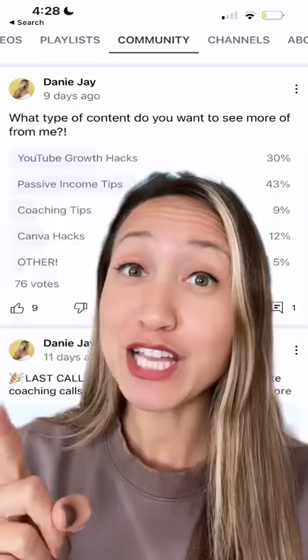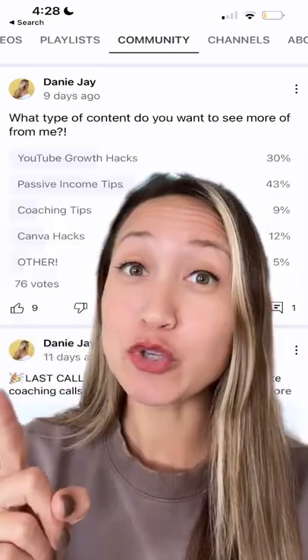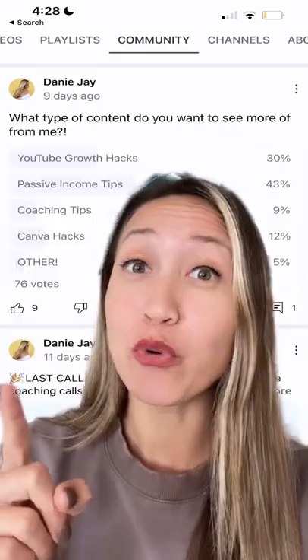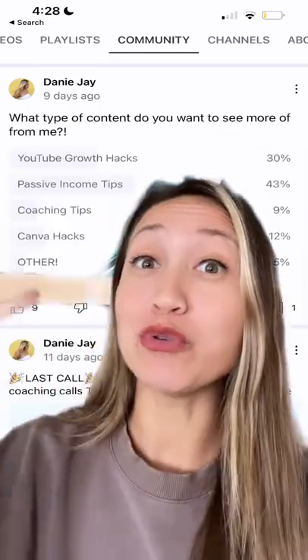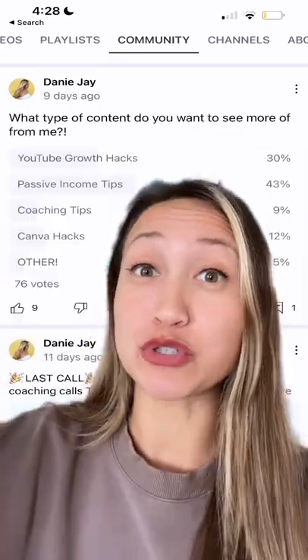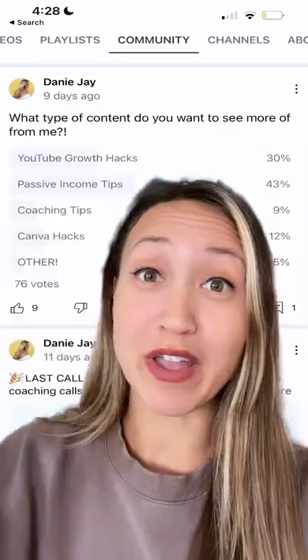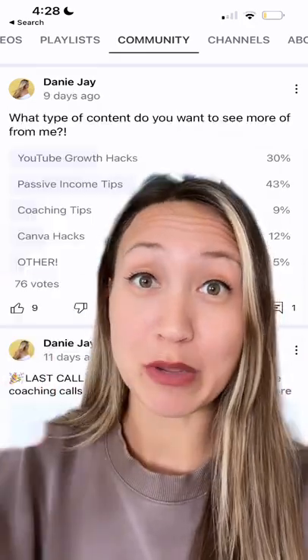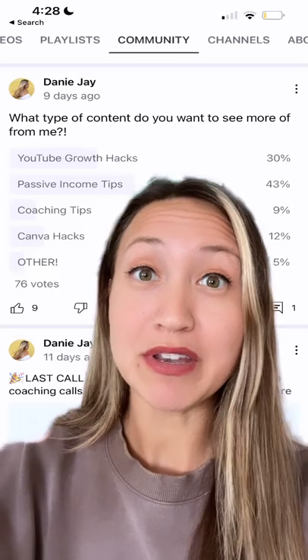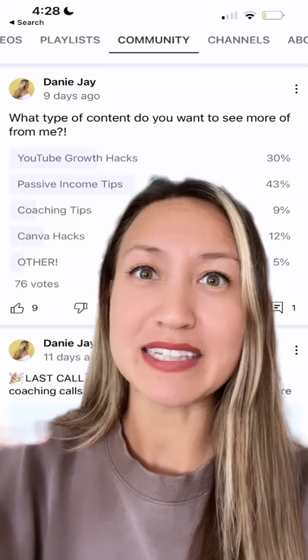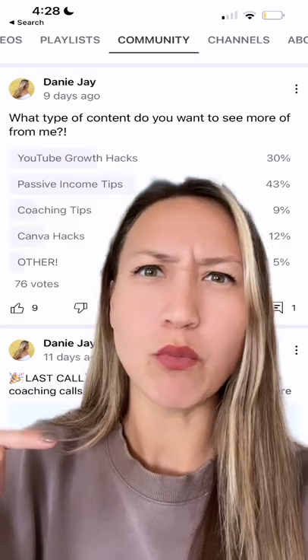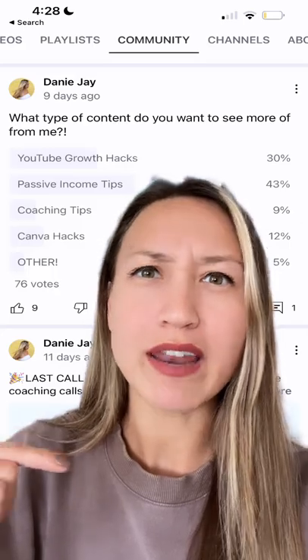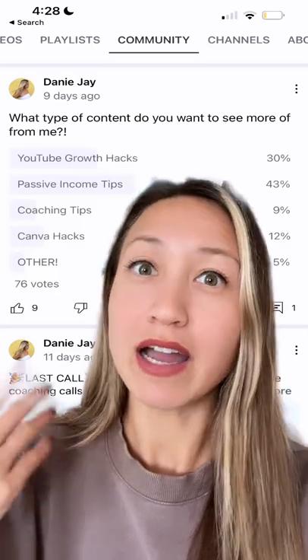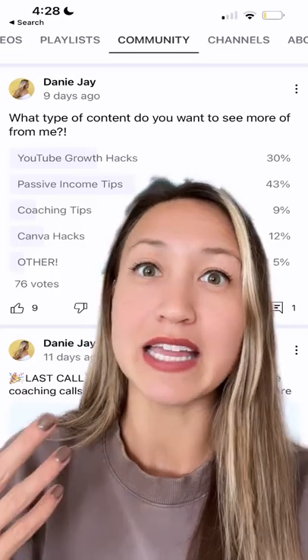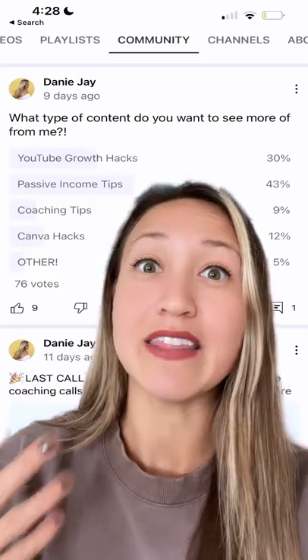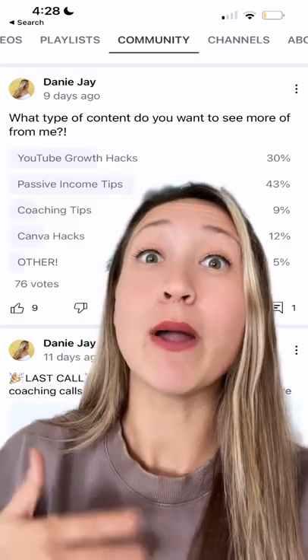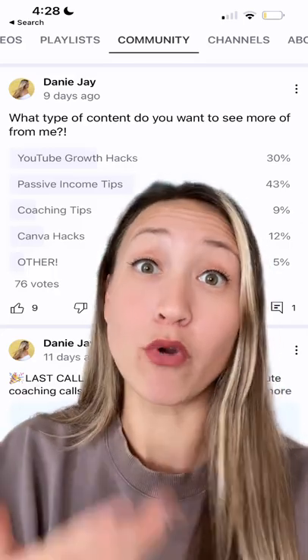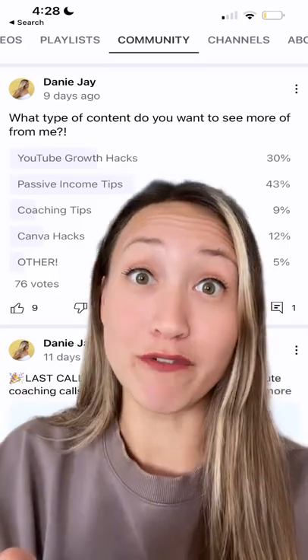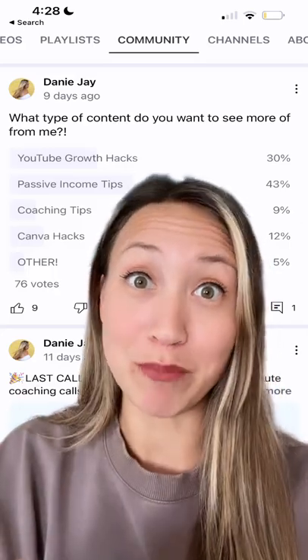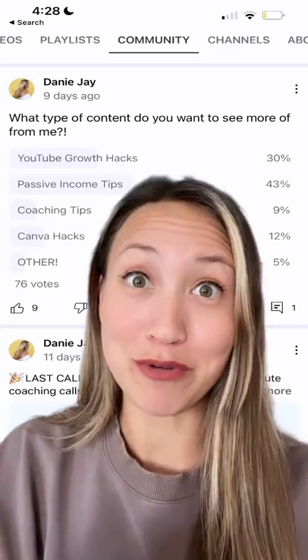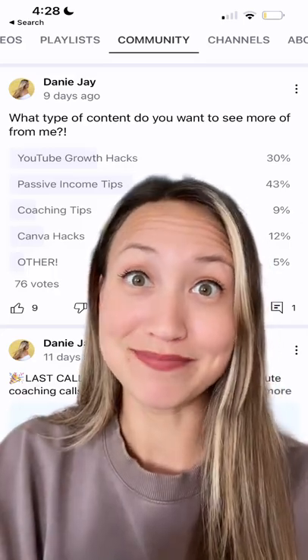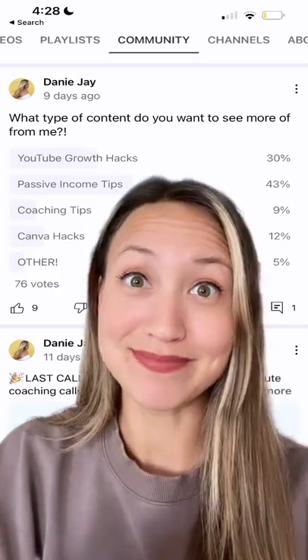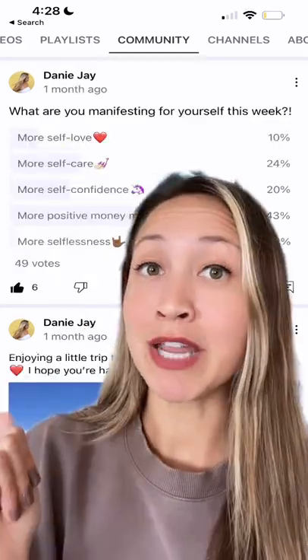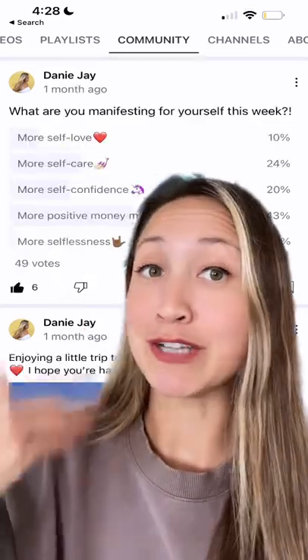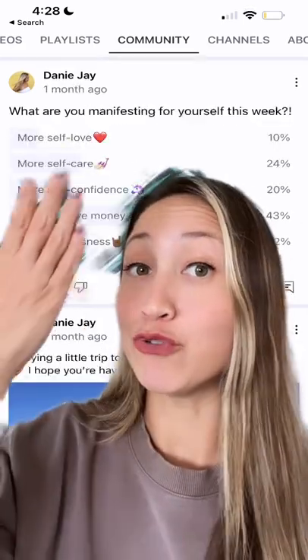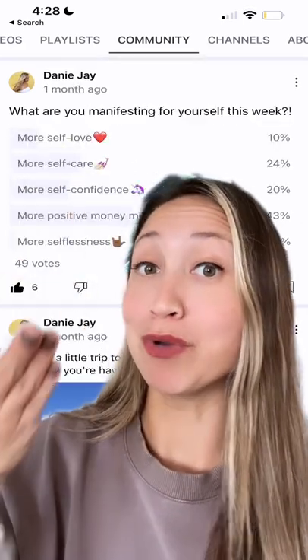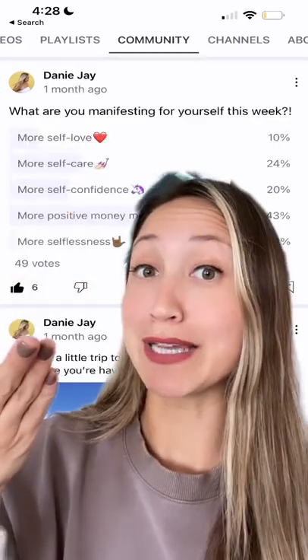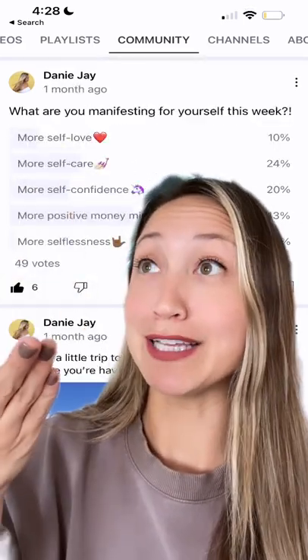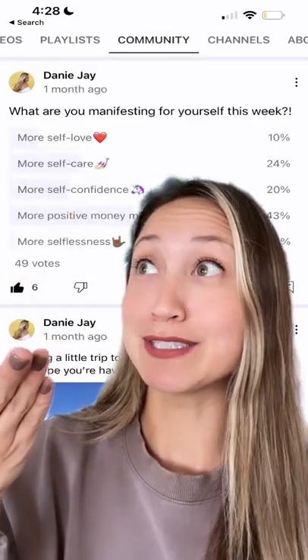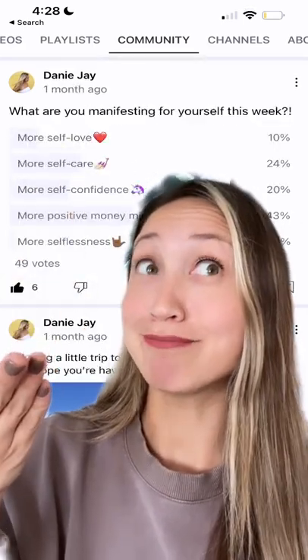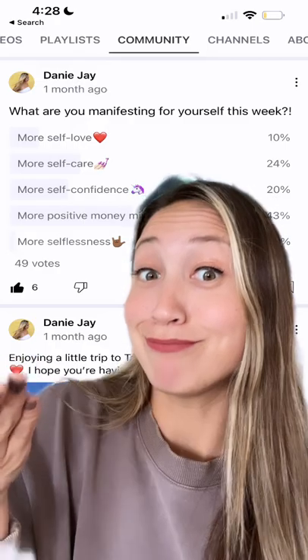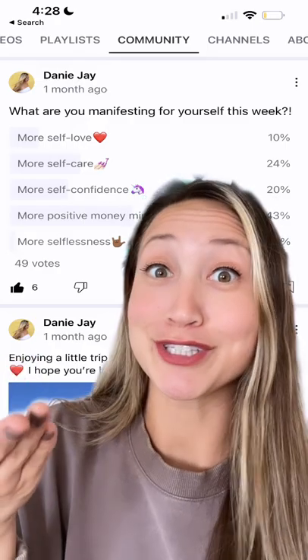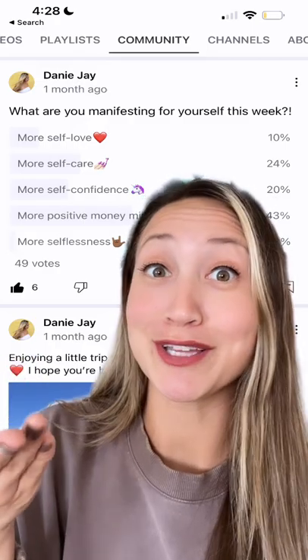And super cool, you can survey your community and see what kind of content they want more of from you. Sometimes I just do fun ones like this just because.